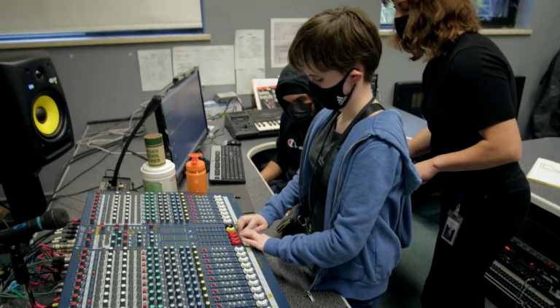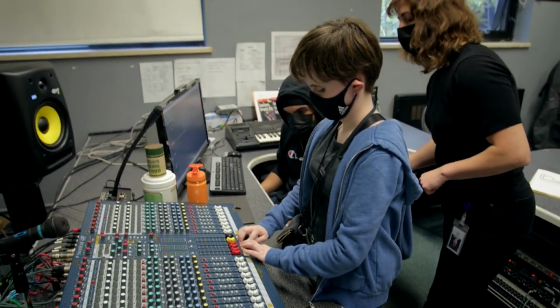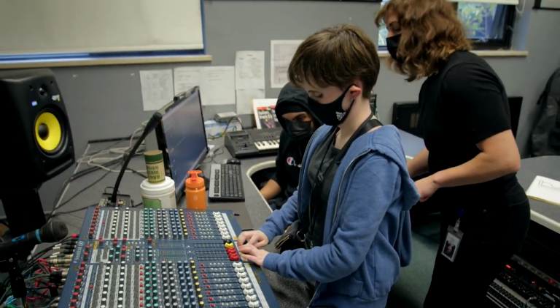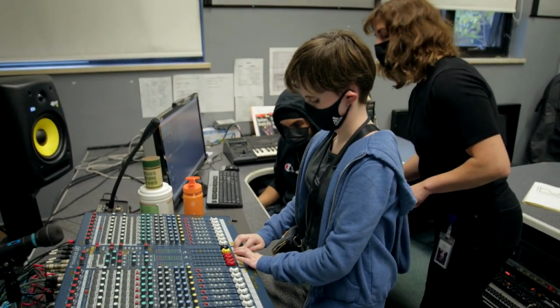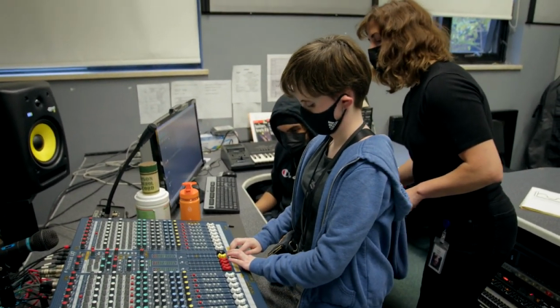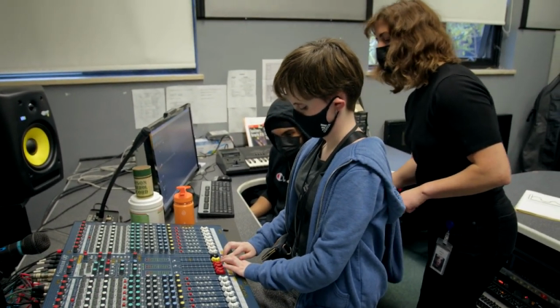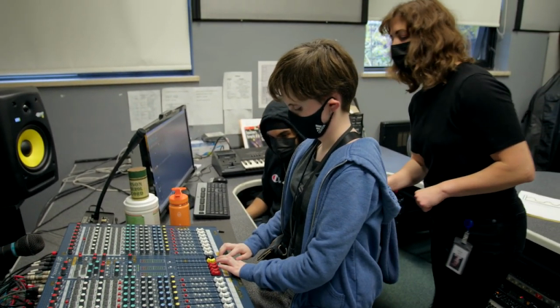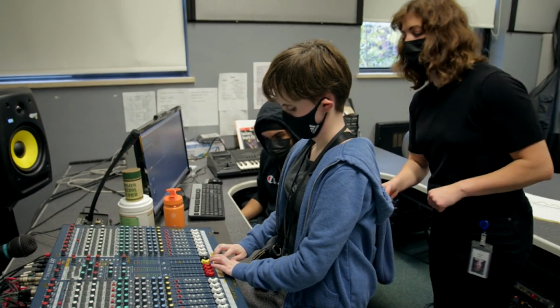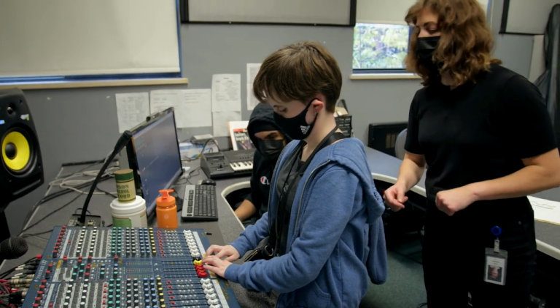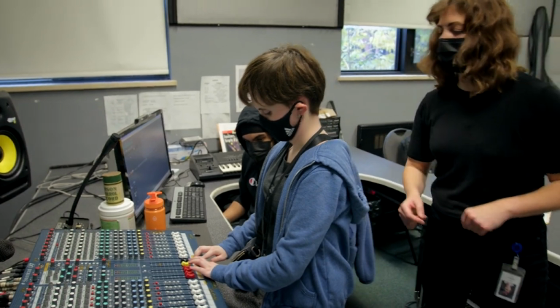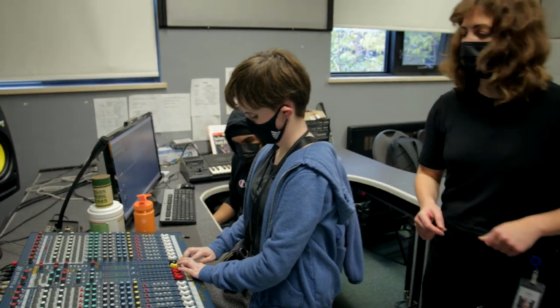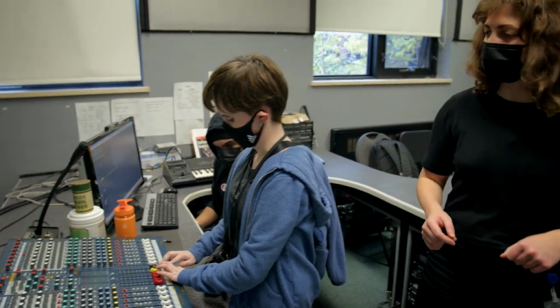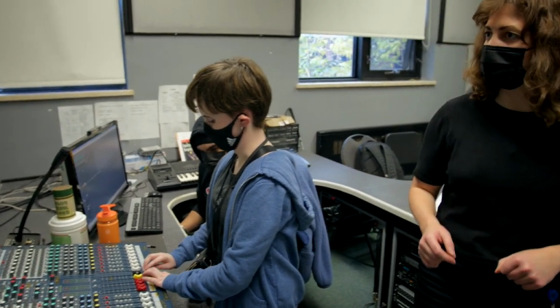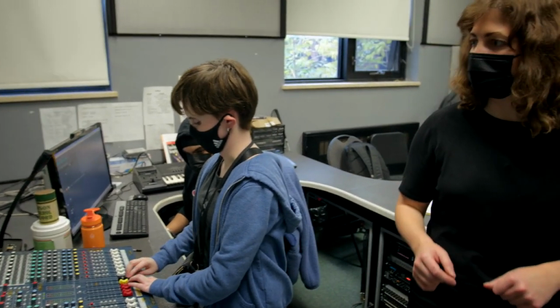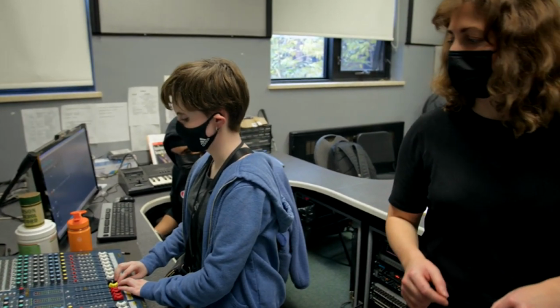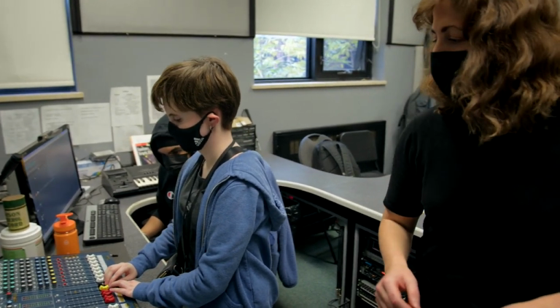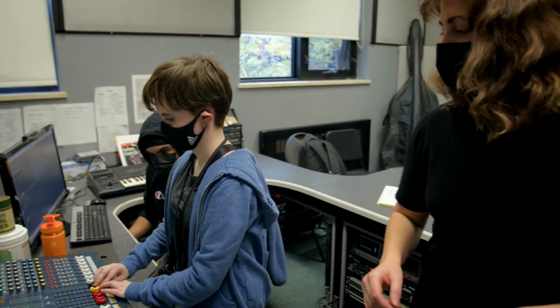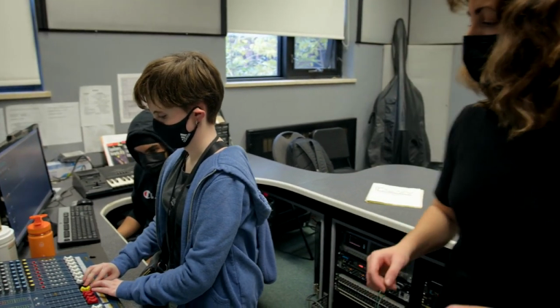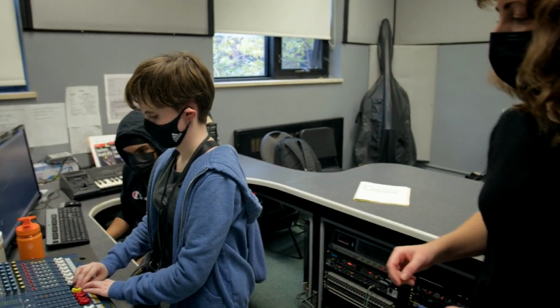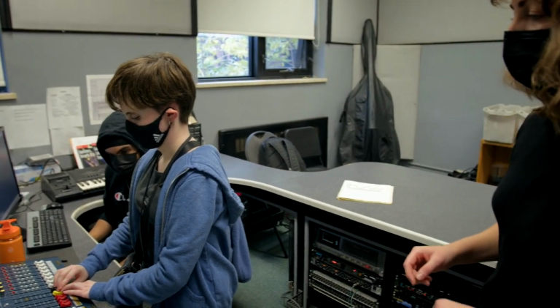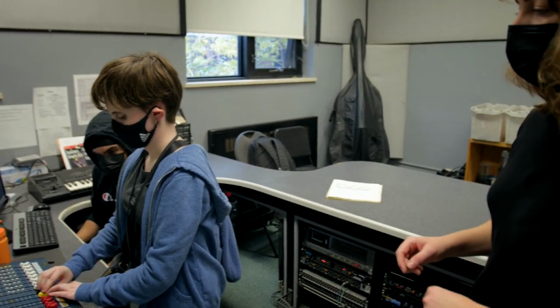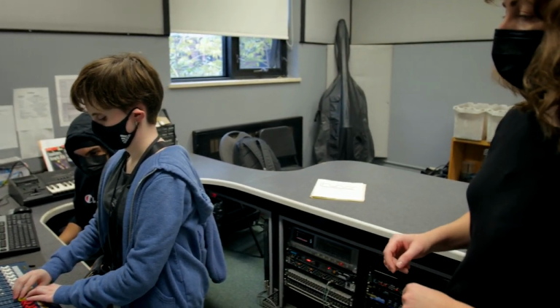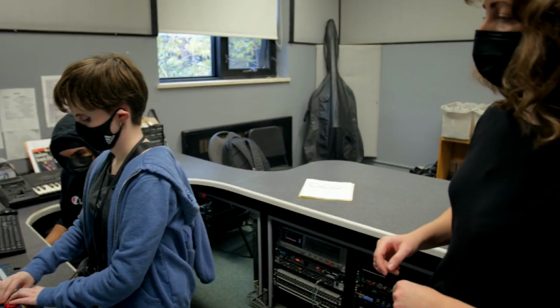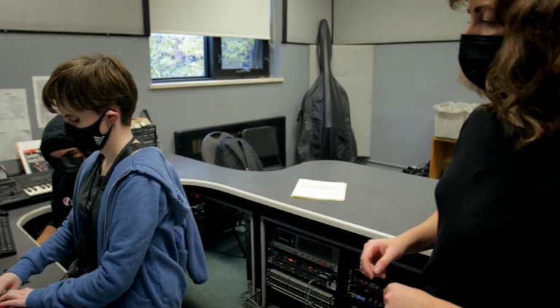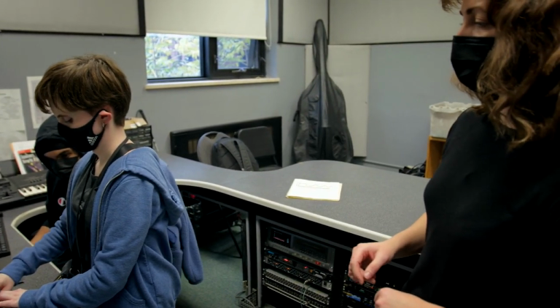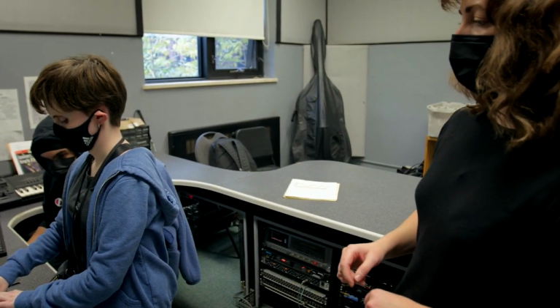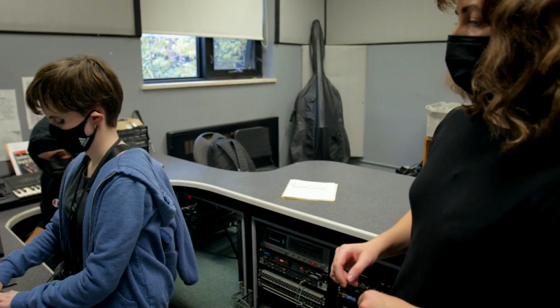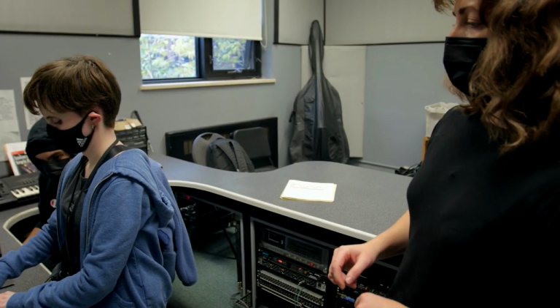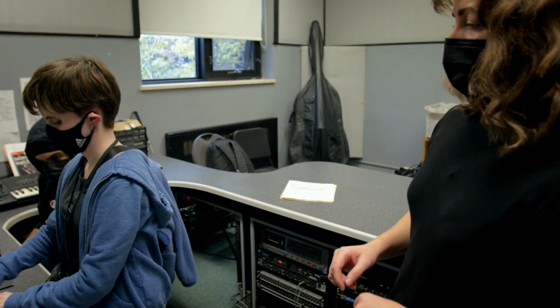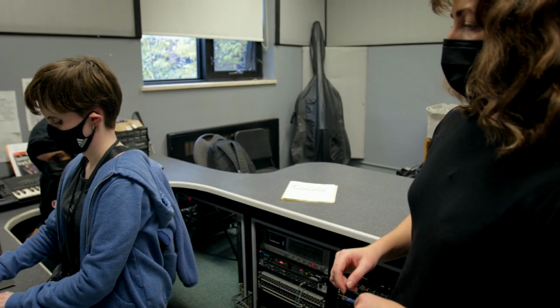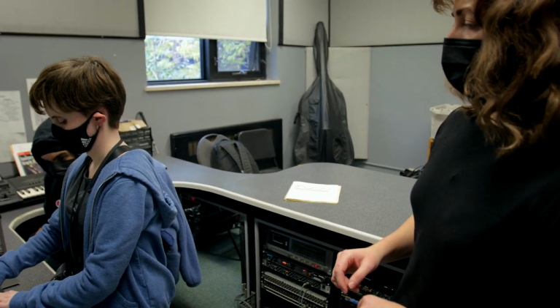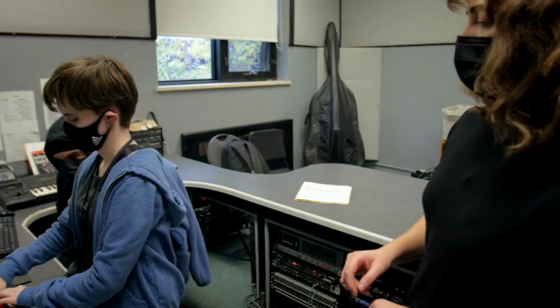Even things like our mixer in the studio has braille on it. And what does that braille say right there? Mix. Awesome, so you're going to turn that one up.